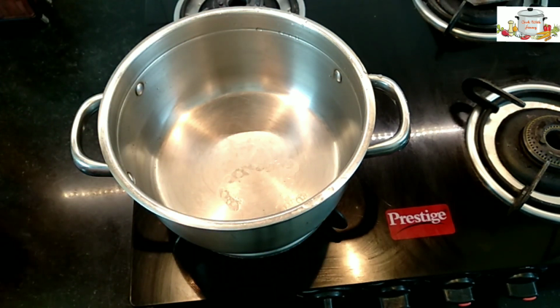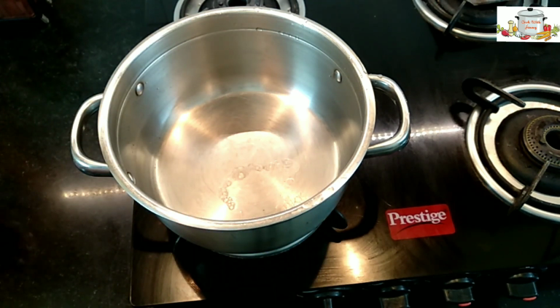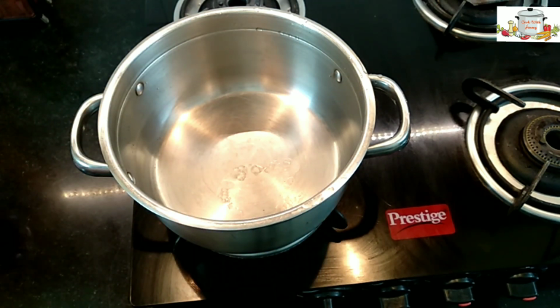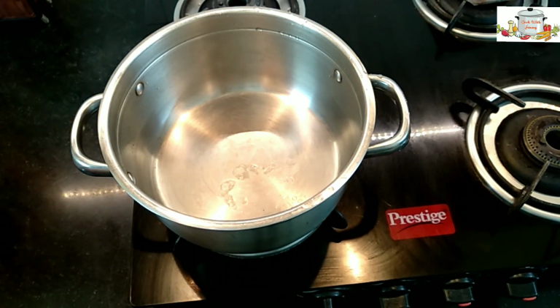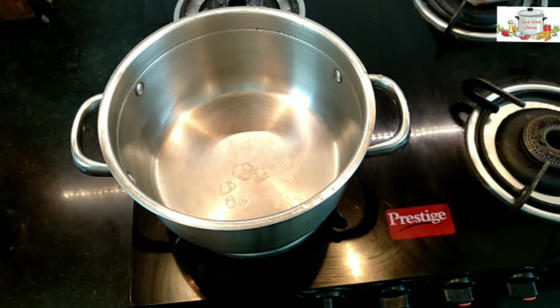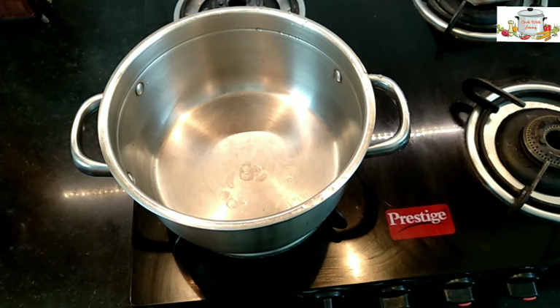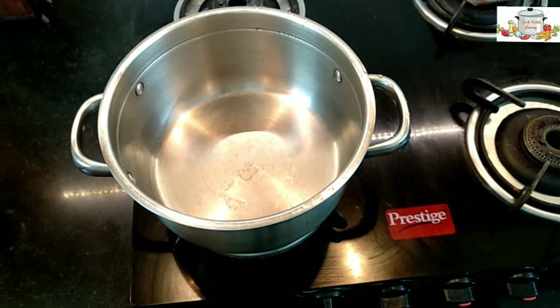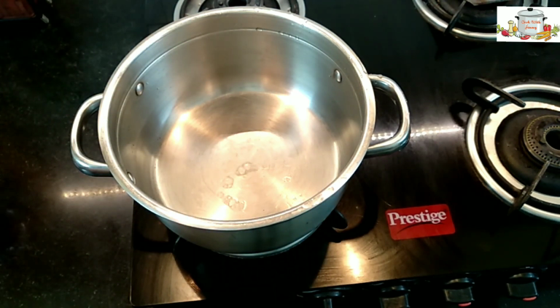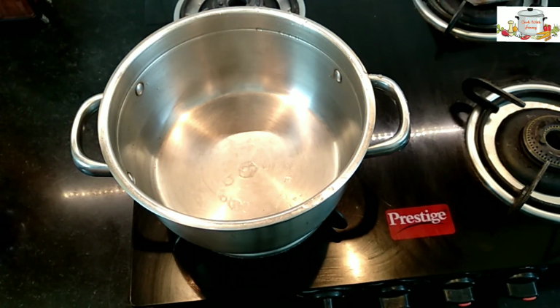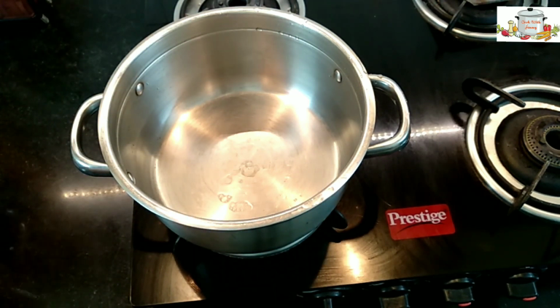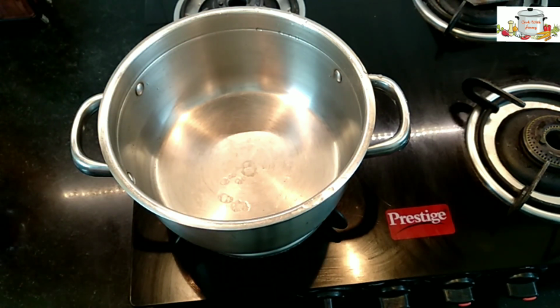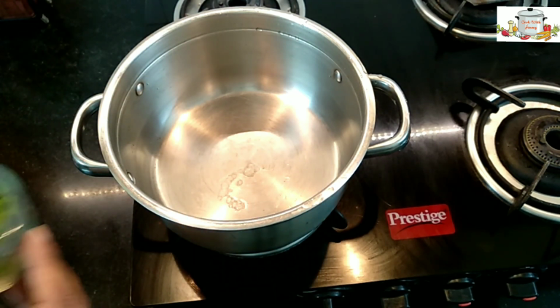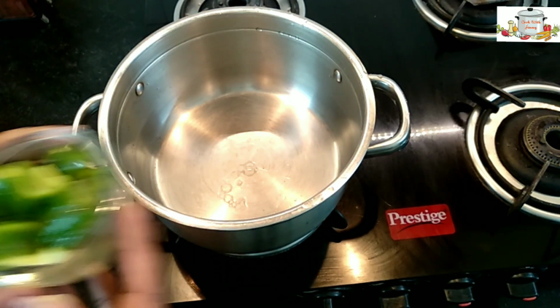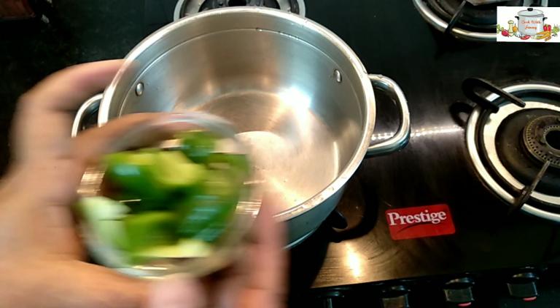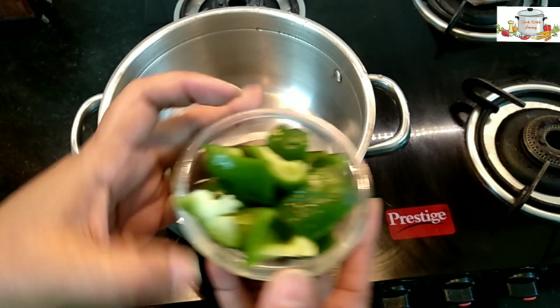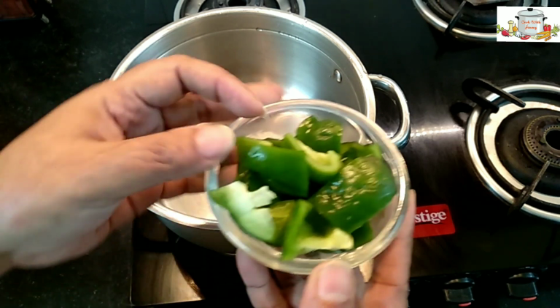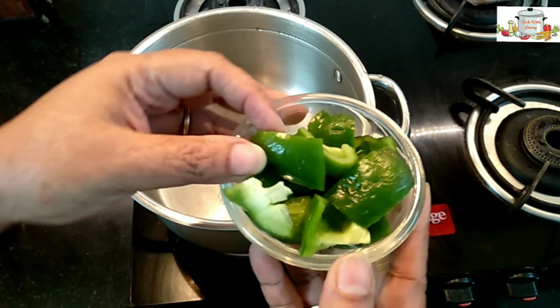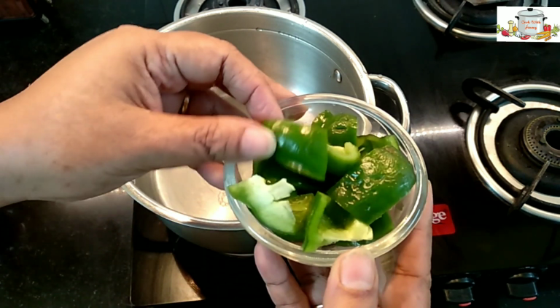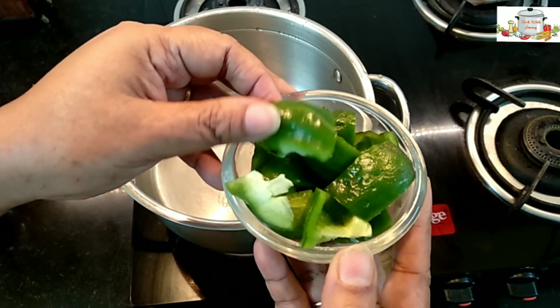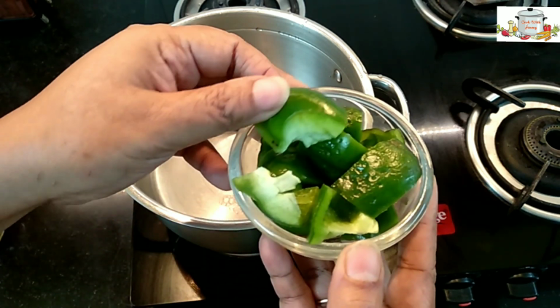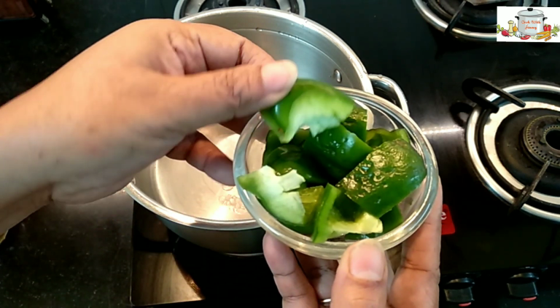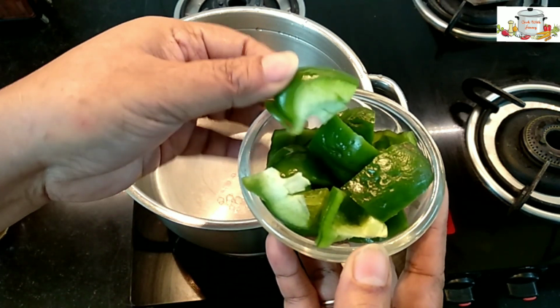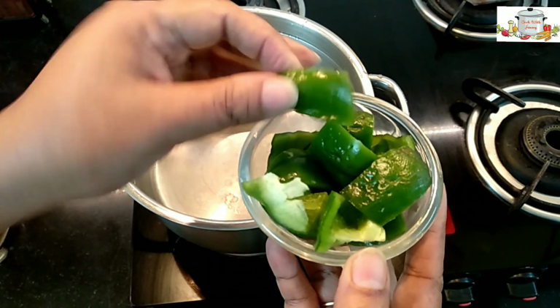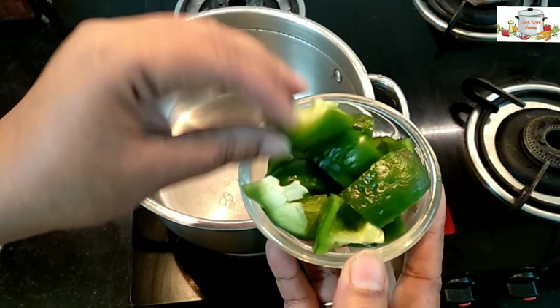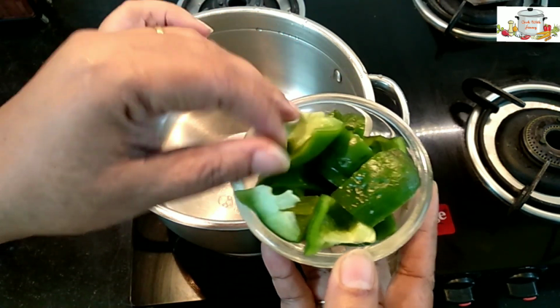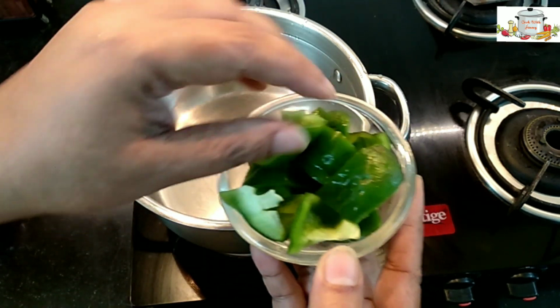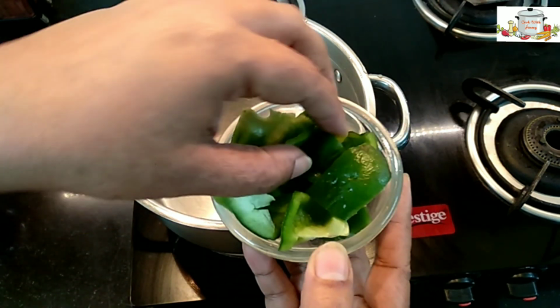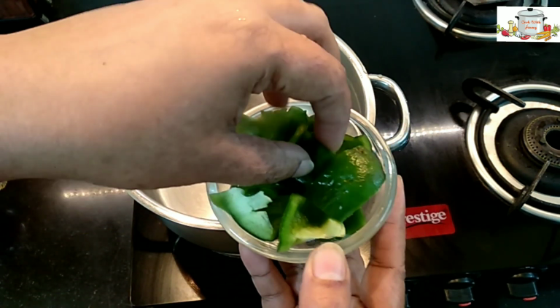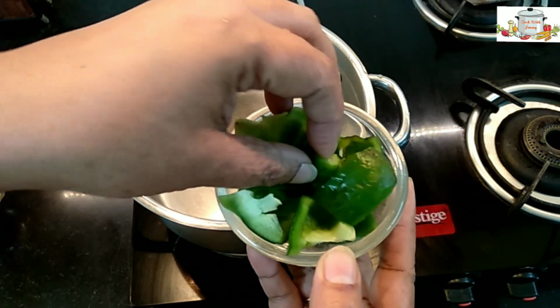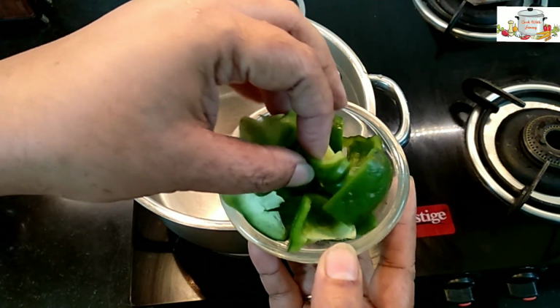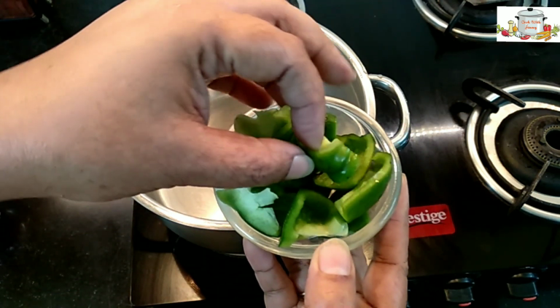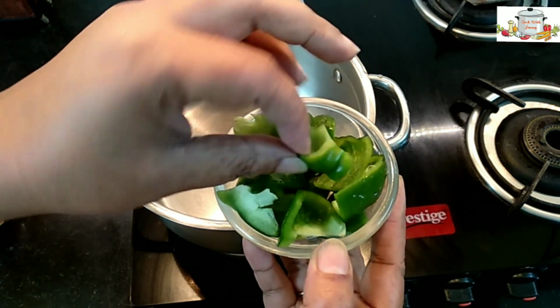I've prepared the onions — one medium-sized onion and half a capsicum.